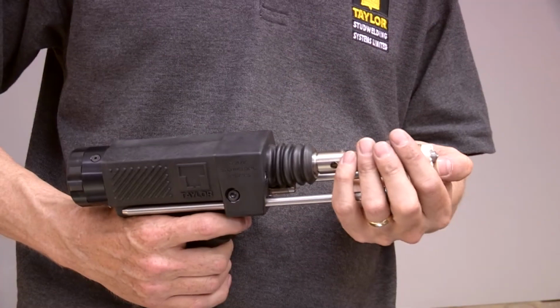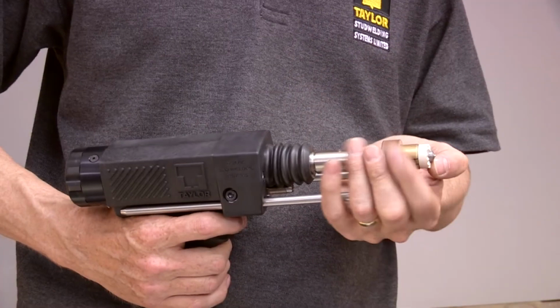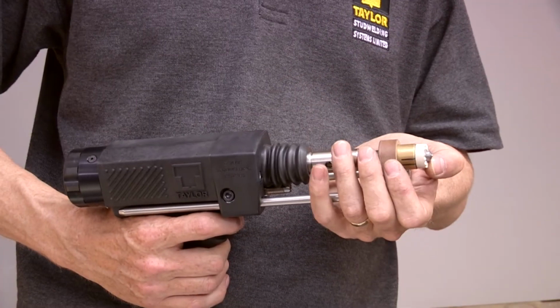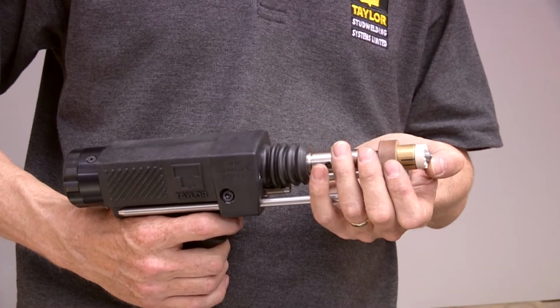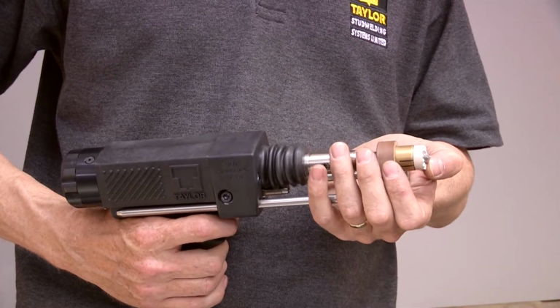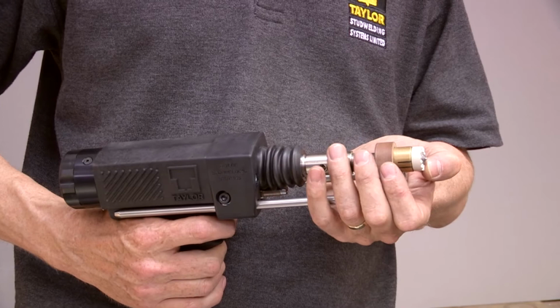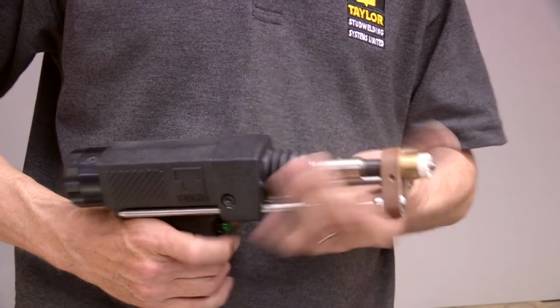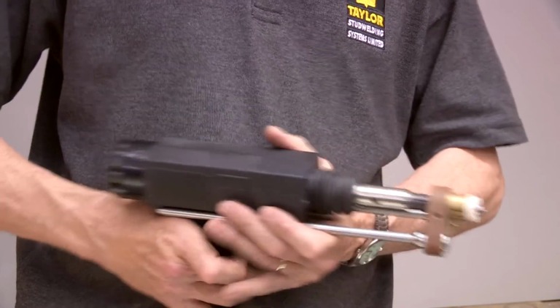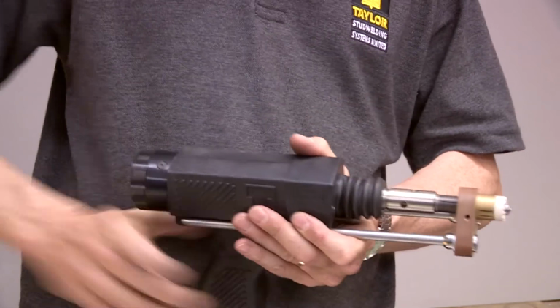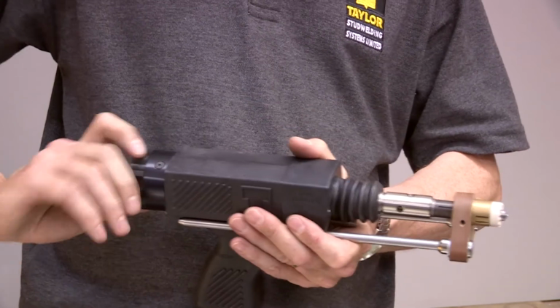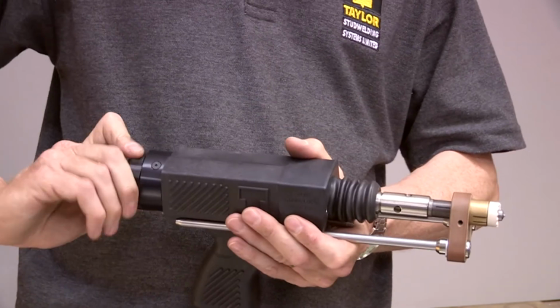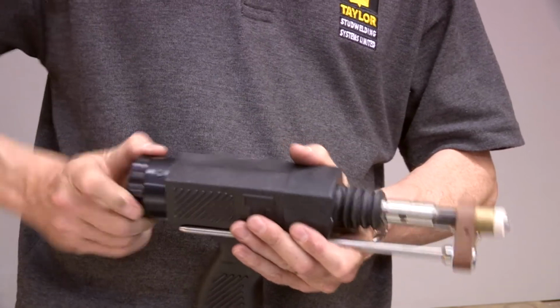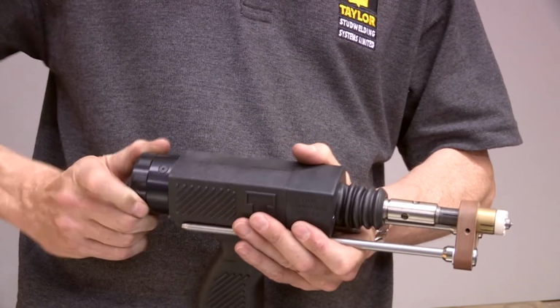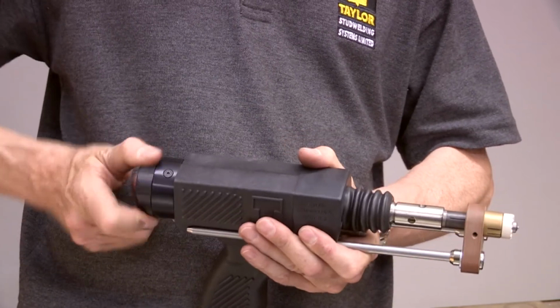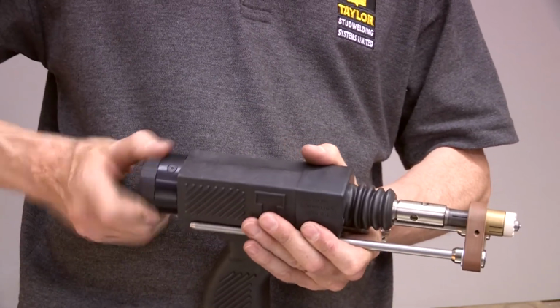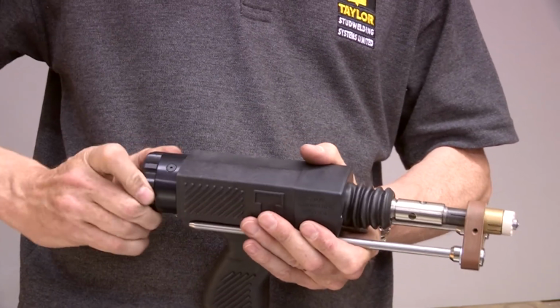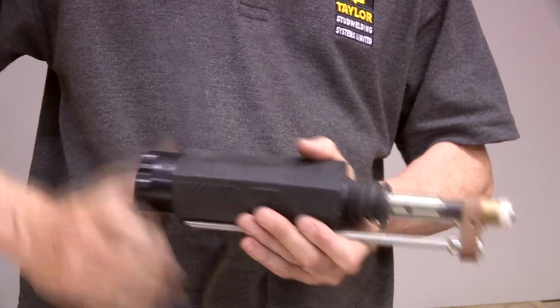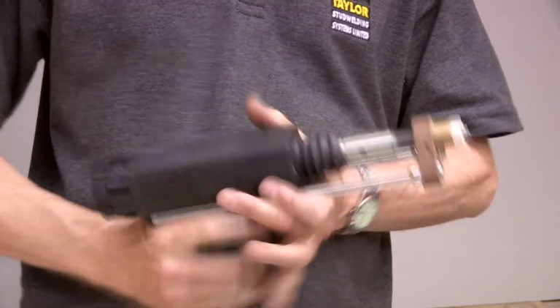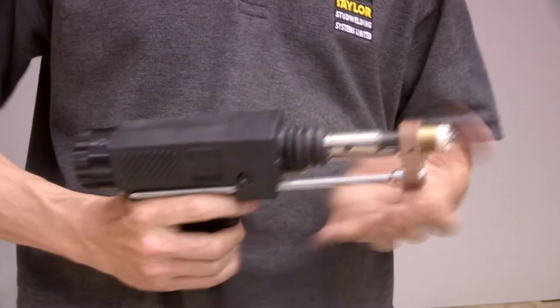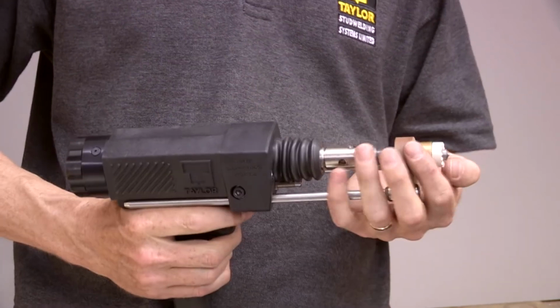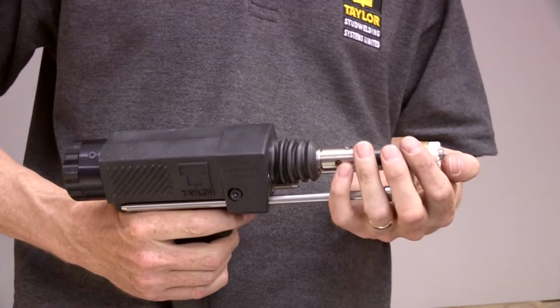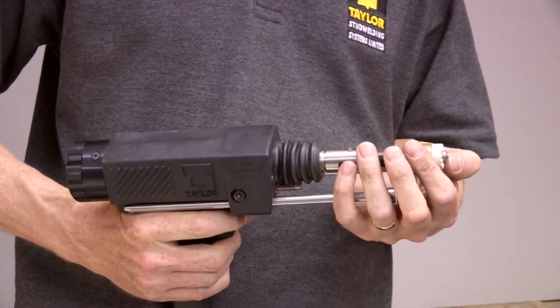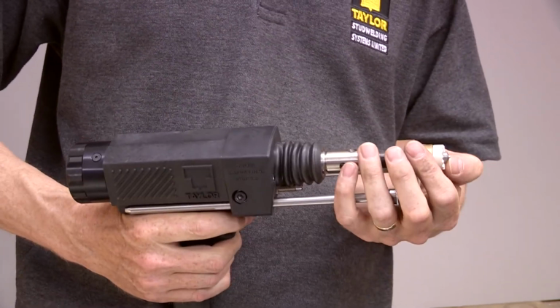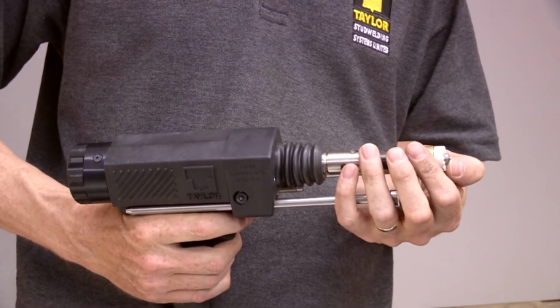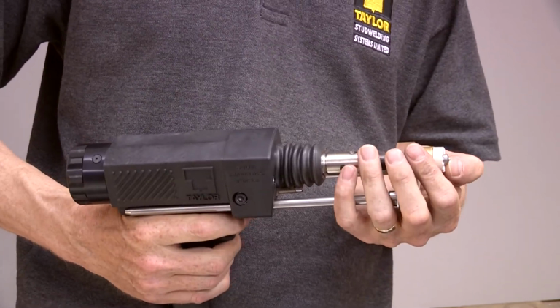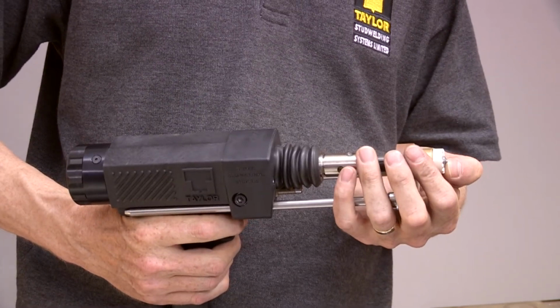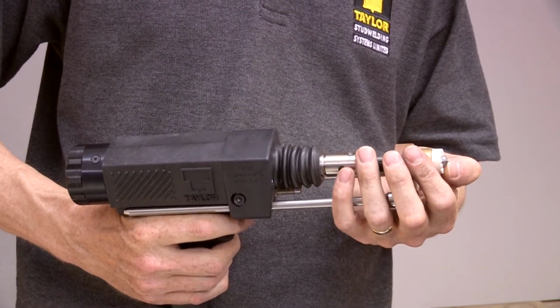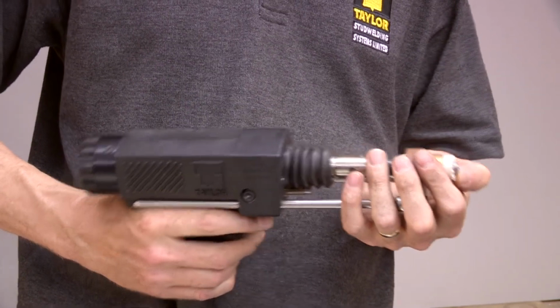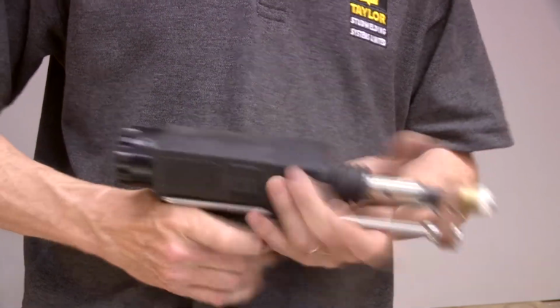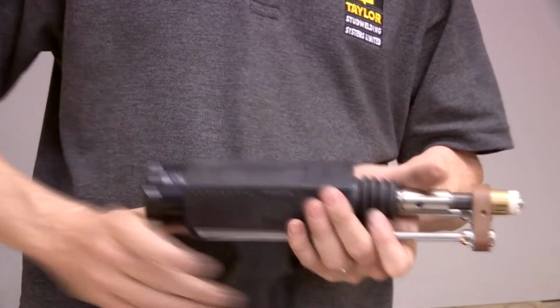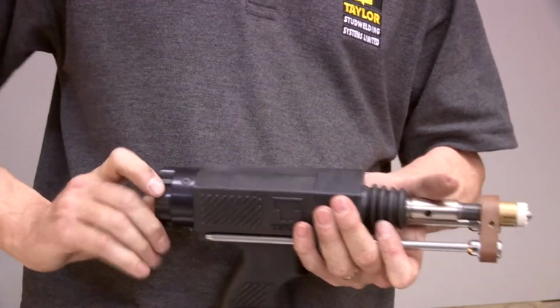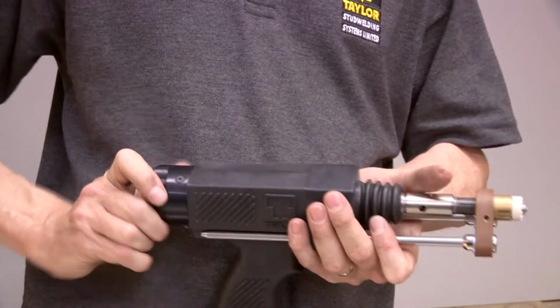Set the lift by turning the adjuster on the rear of the pistol. One click is approximately equal to a quarter of a millimetre of lift.